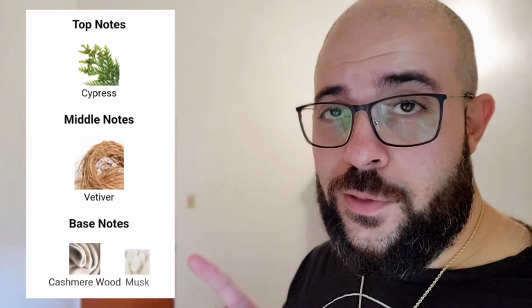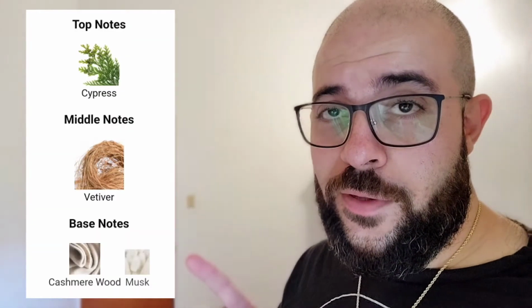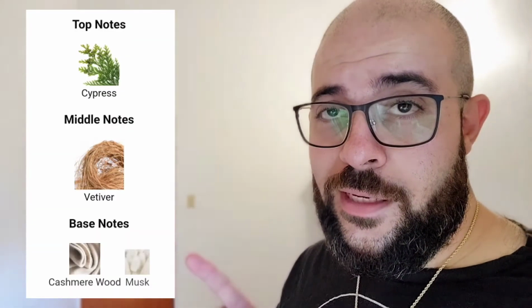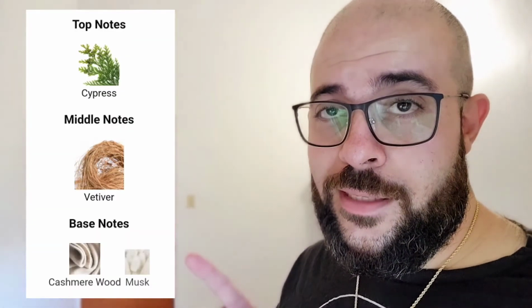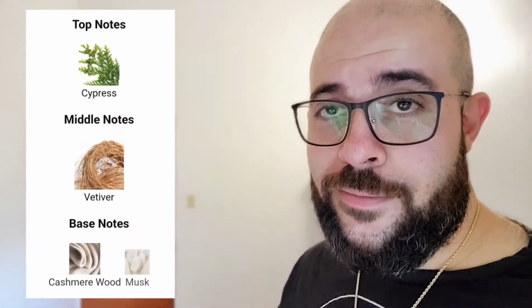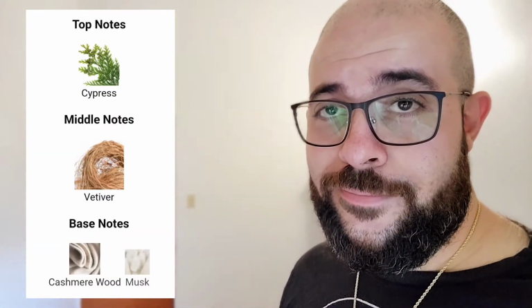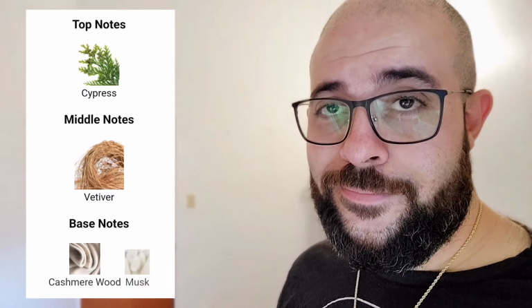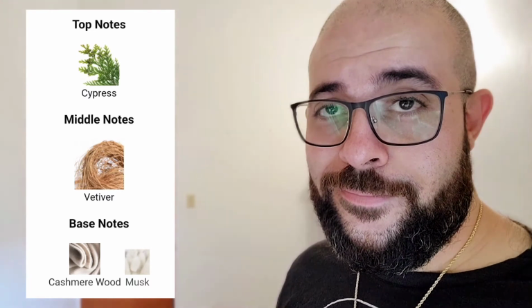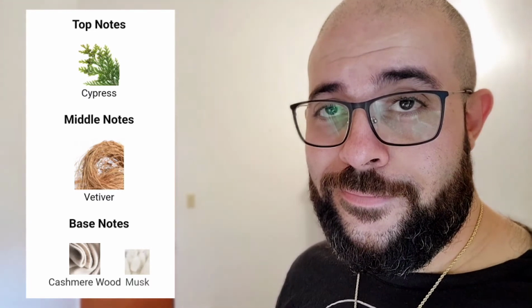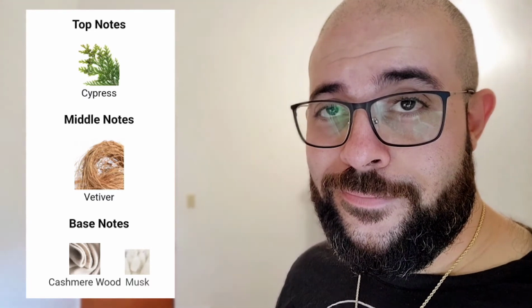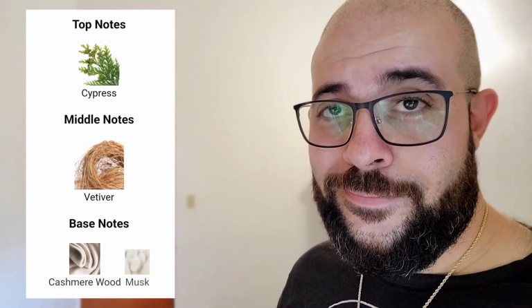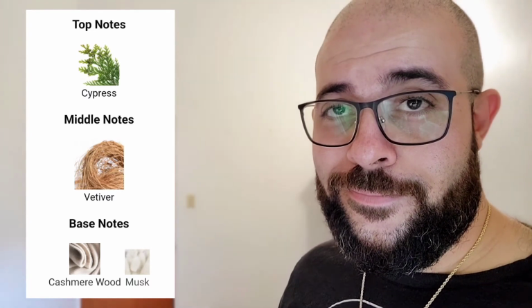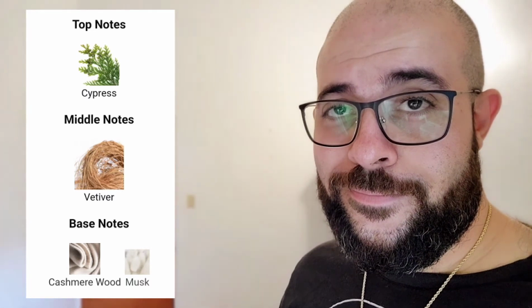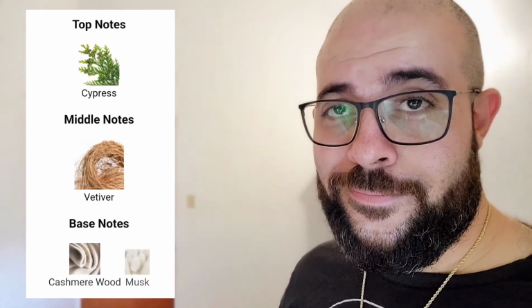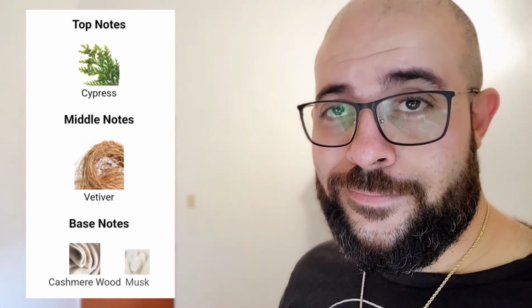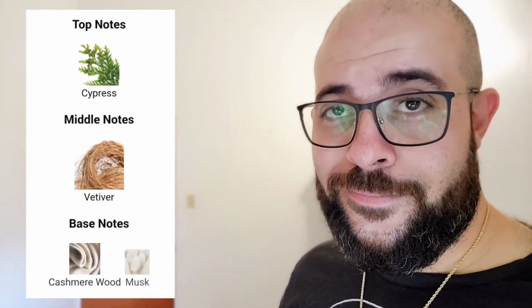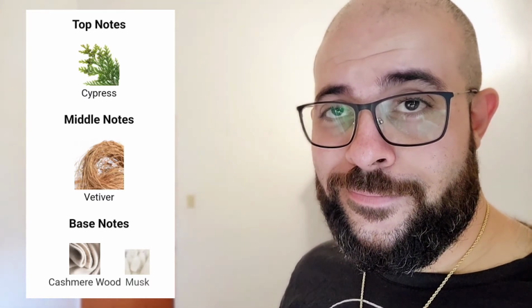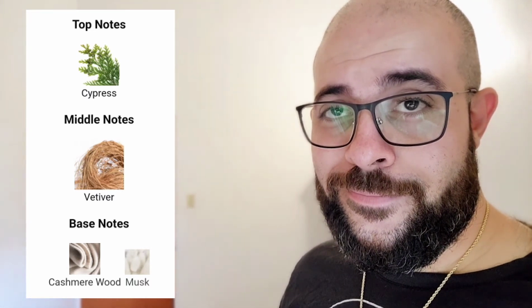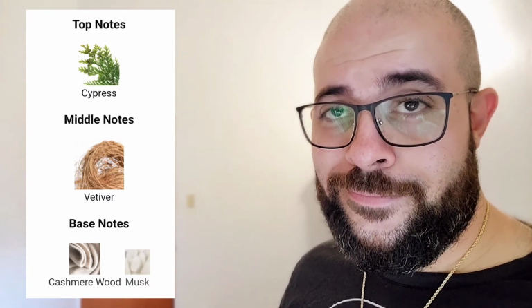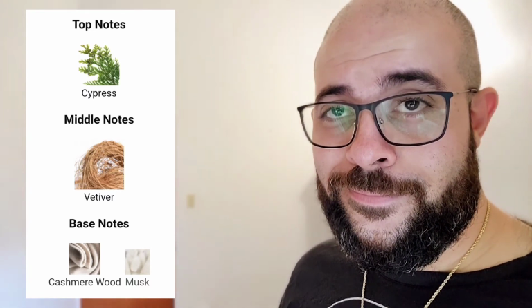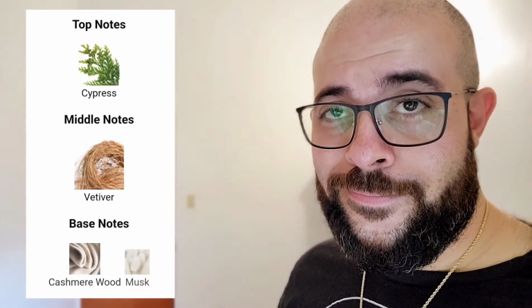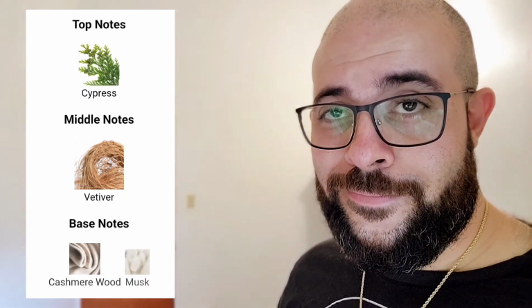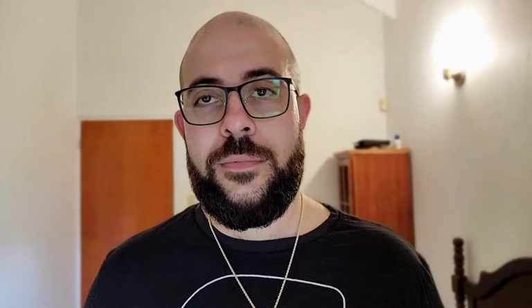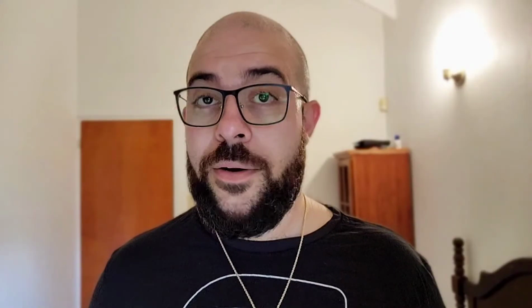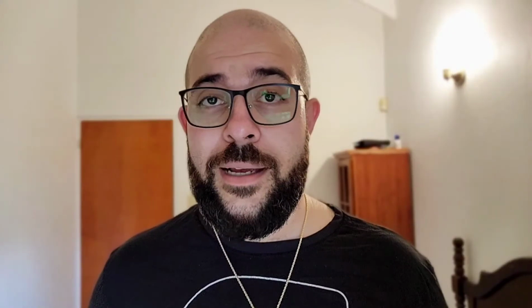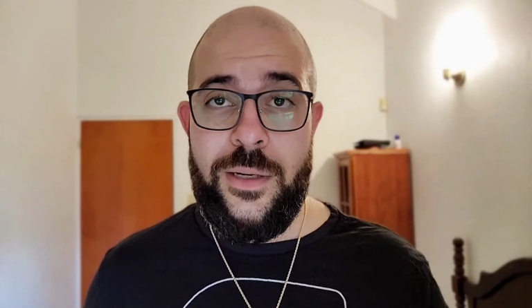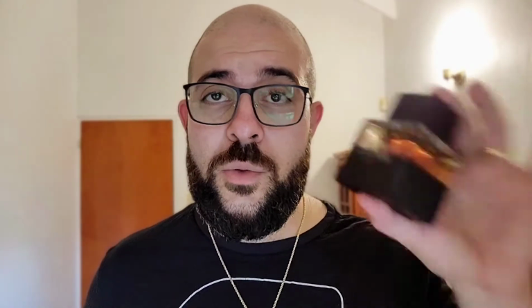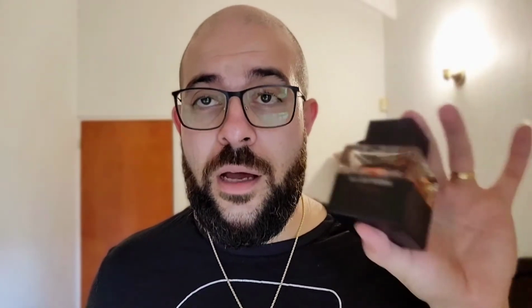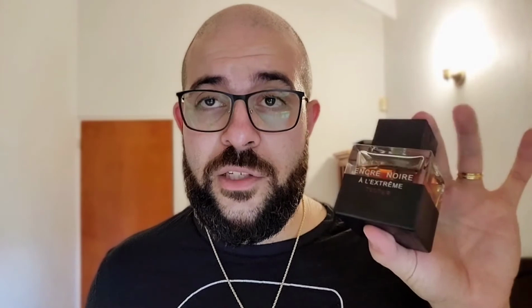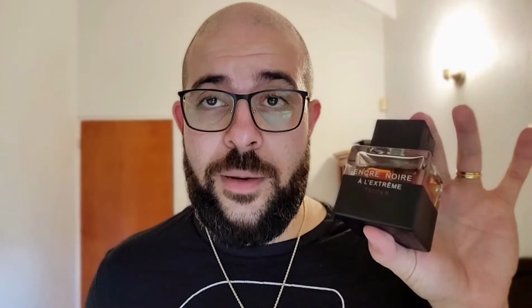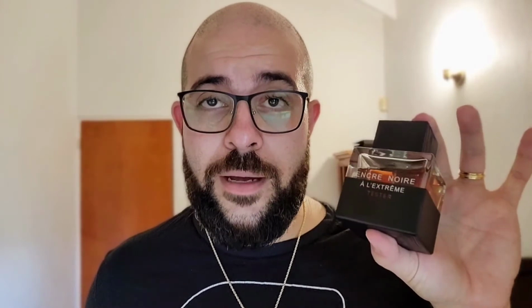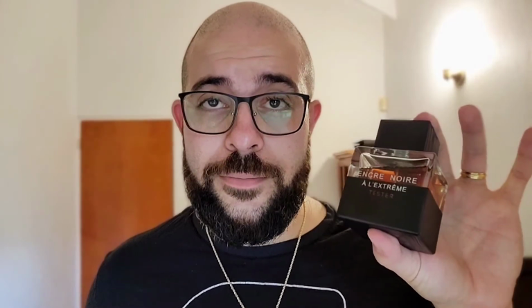Here are the notes for the EDT. Alright, let's do the Encre Noire Extrême now.